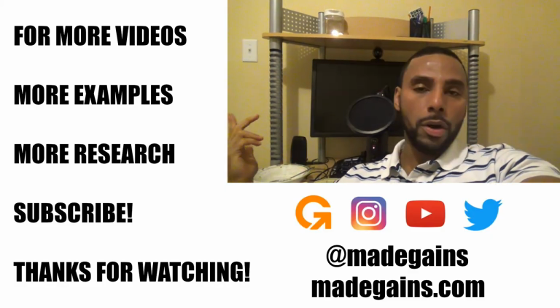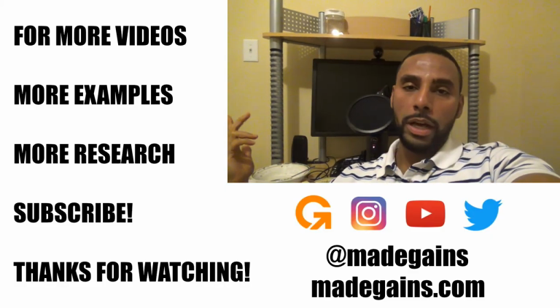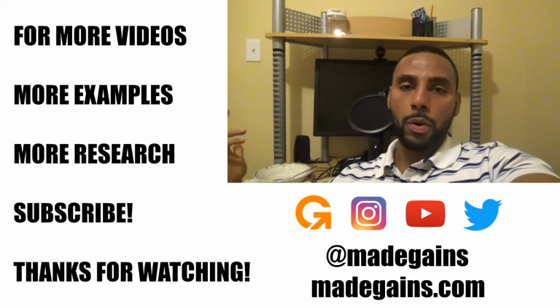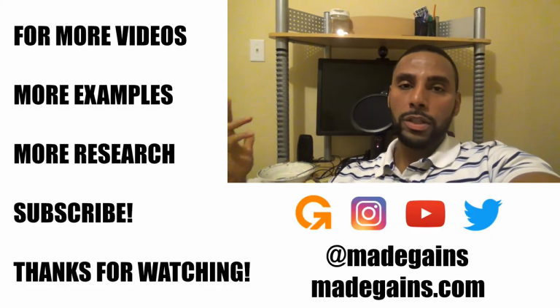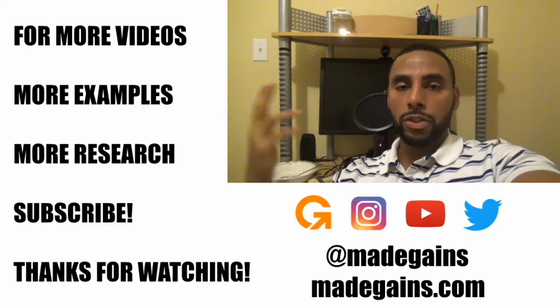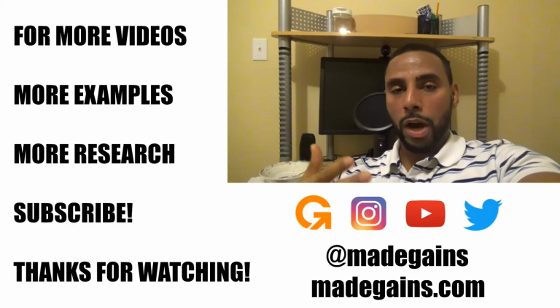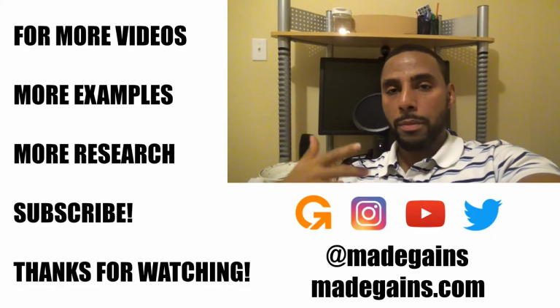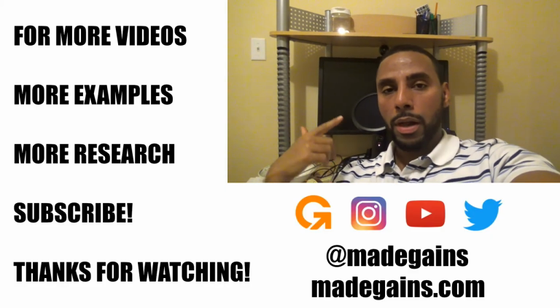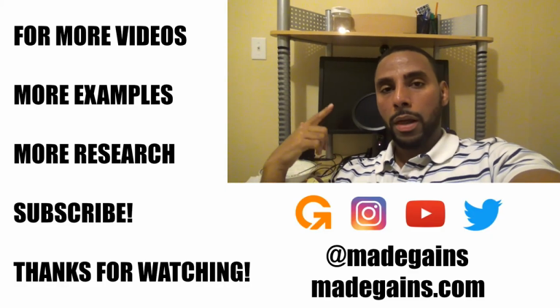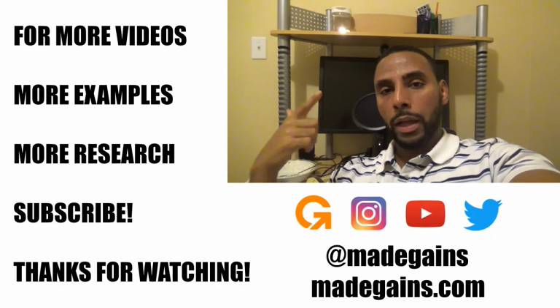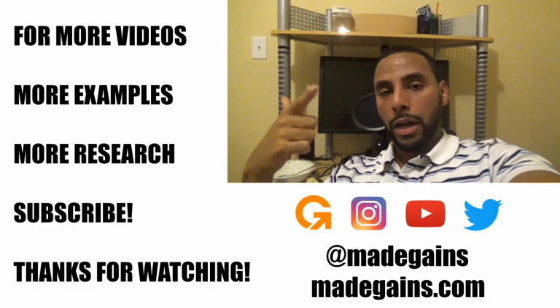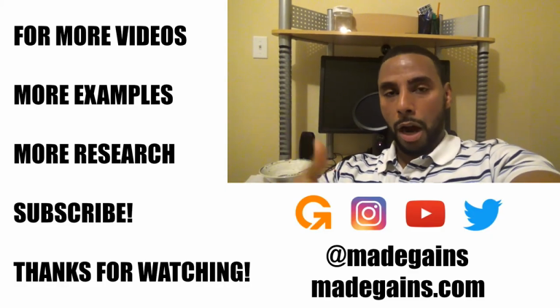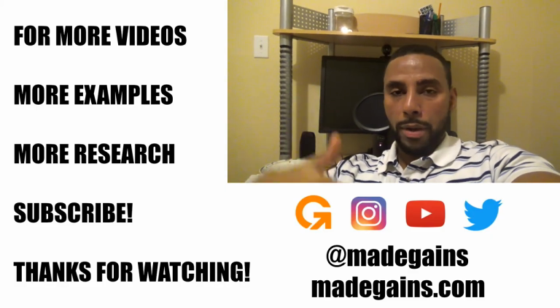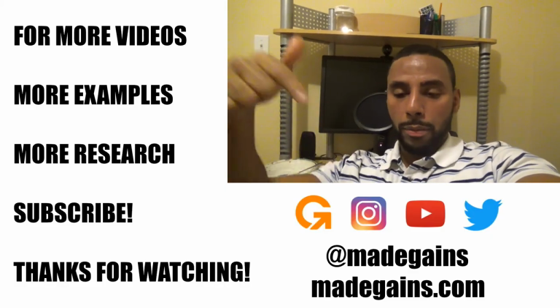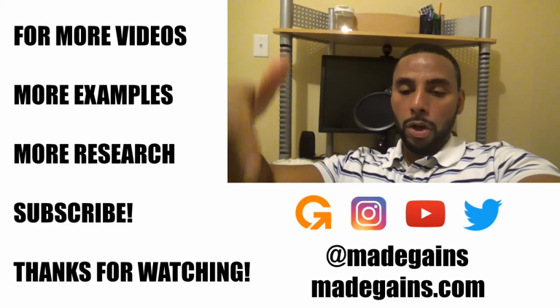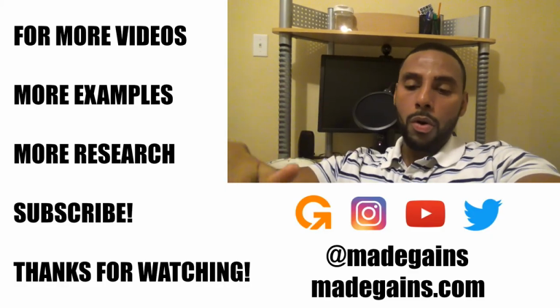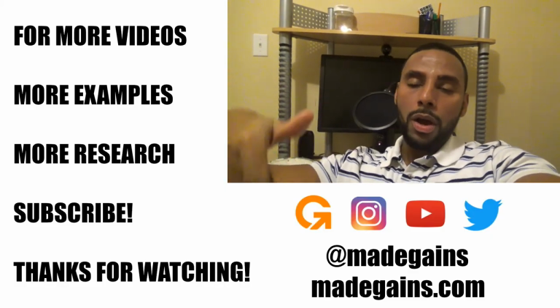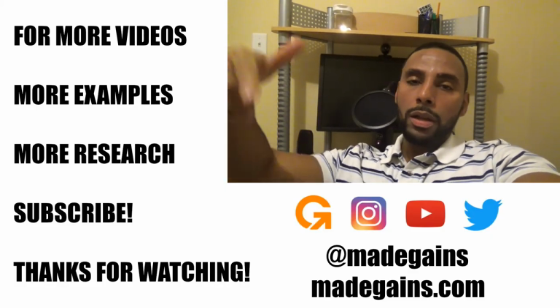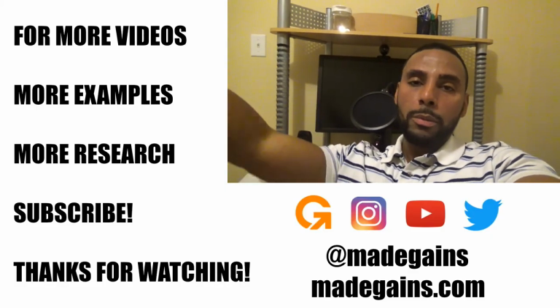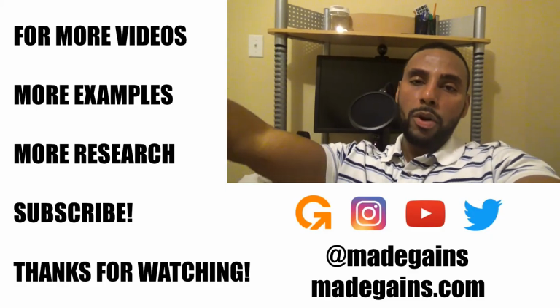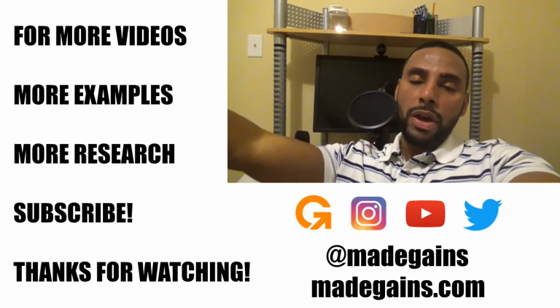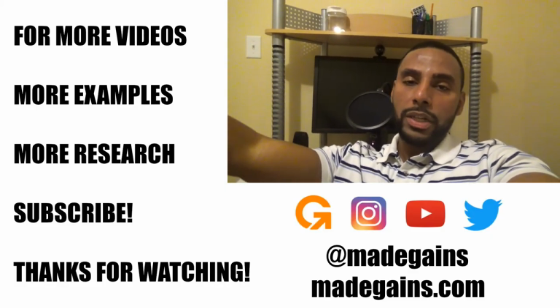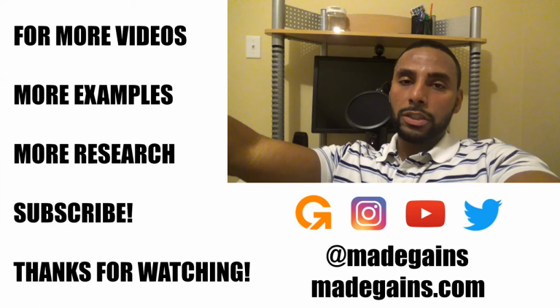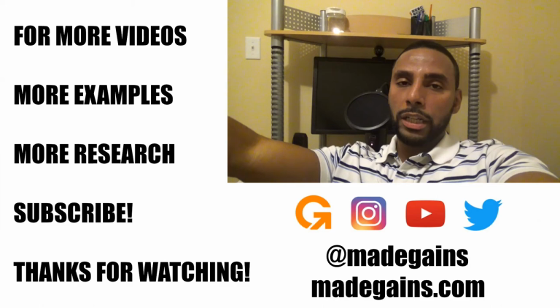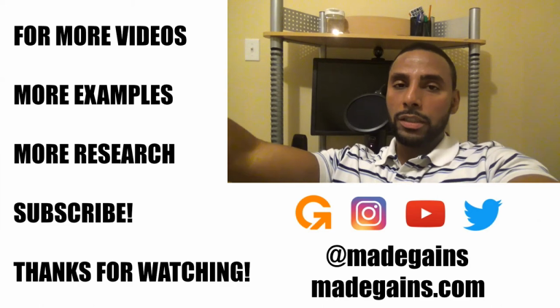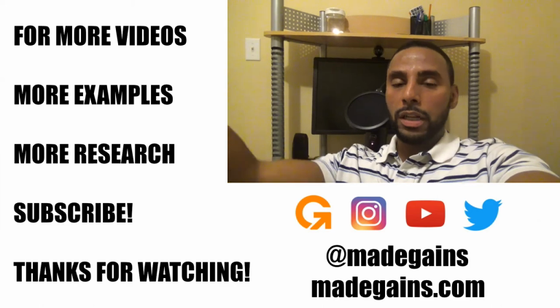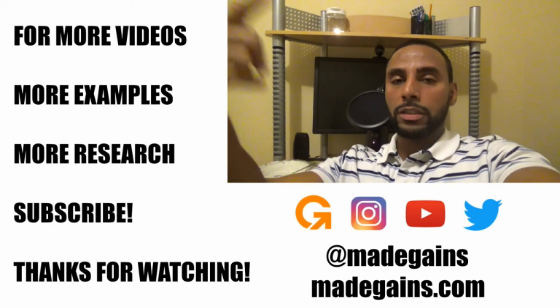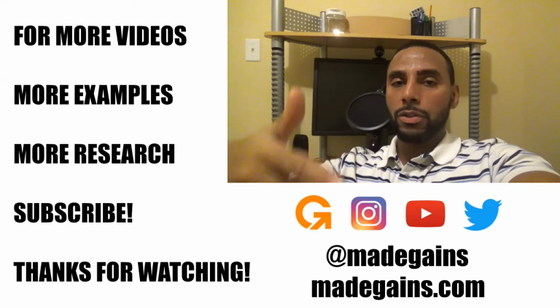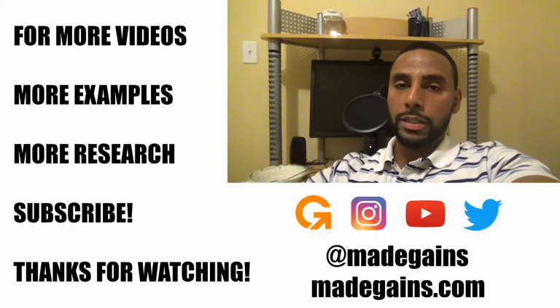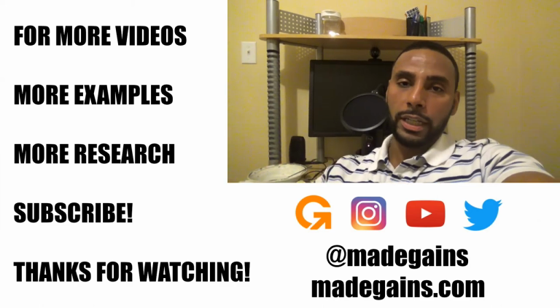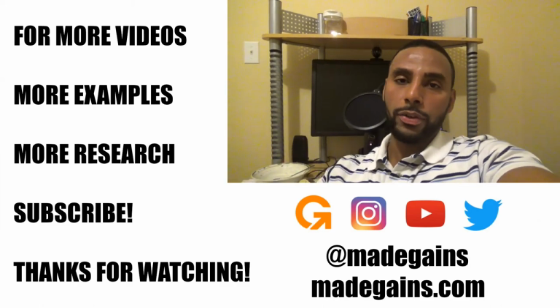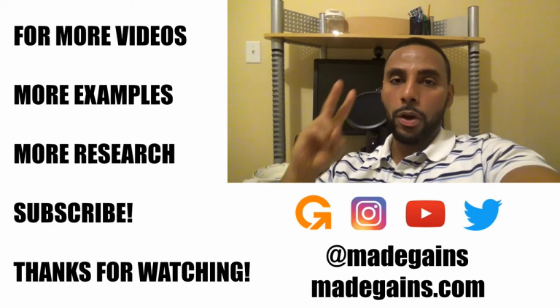As always, subscribe, like, comment below, let me know if you have any suggestions, and I'll see you guys in the next video.